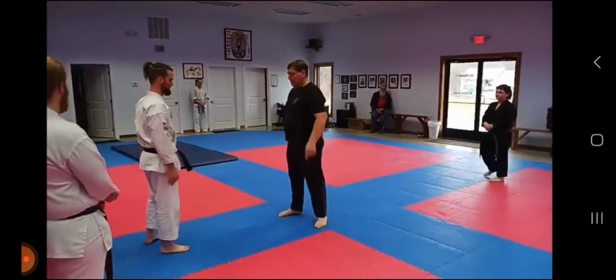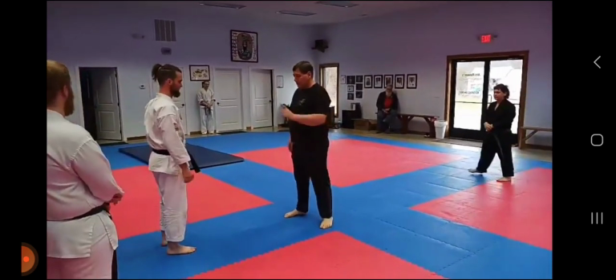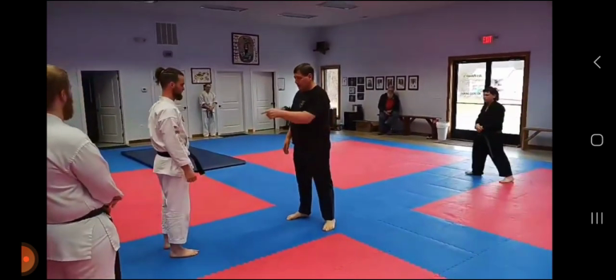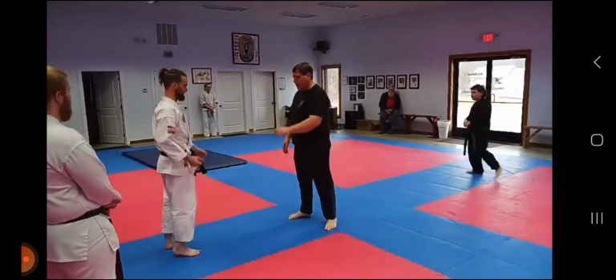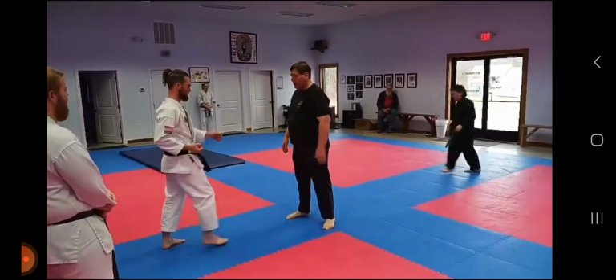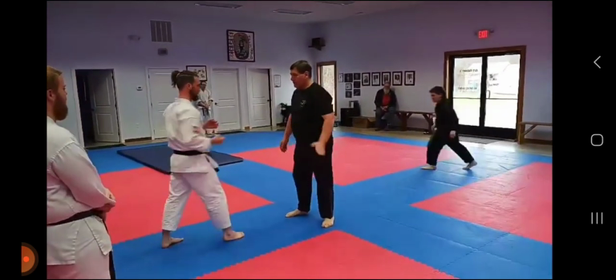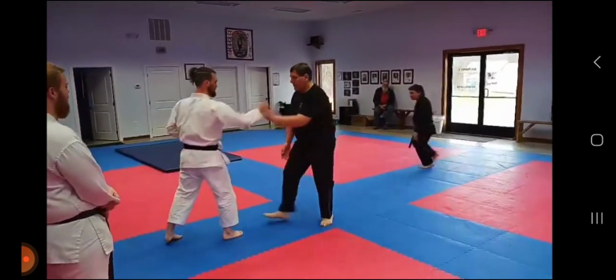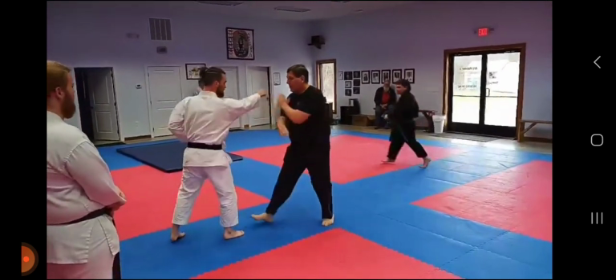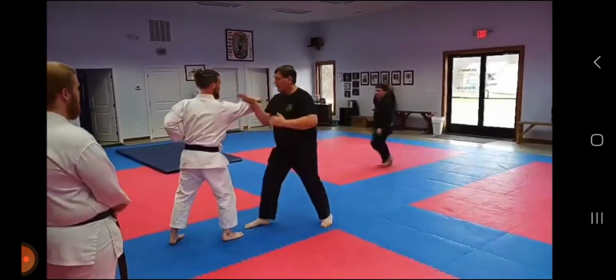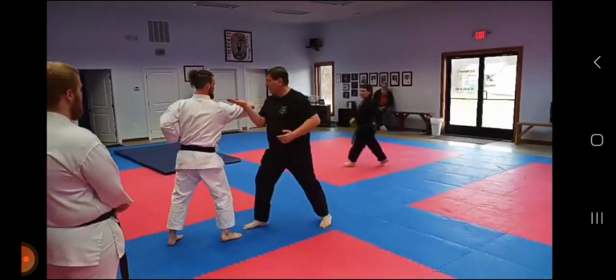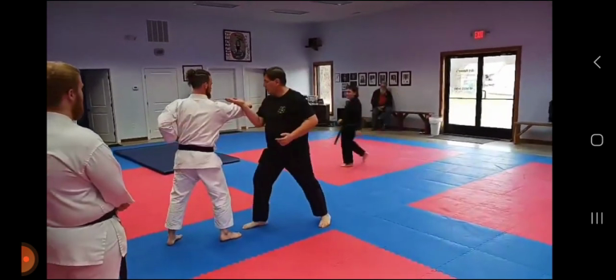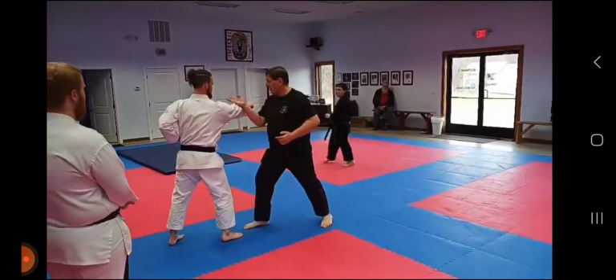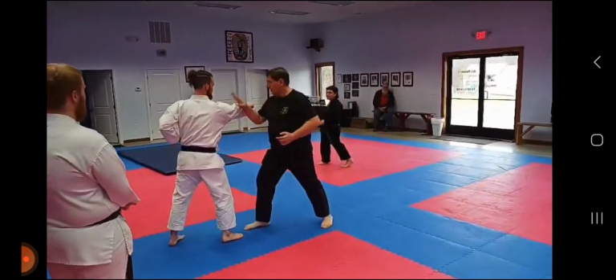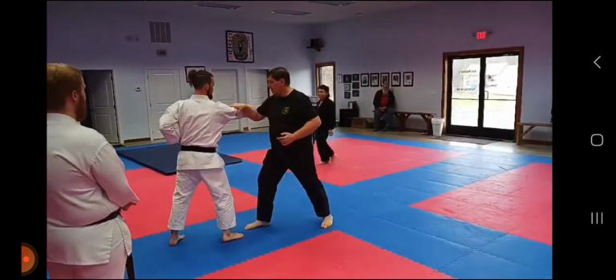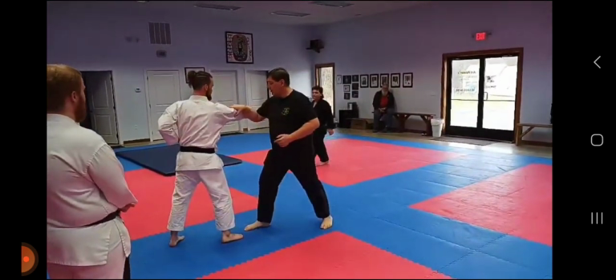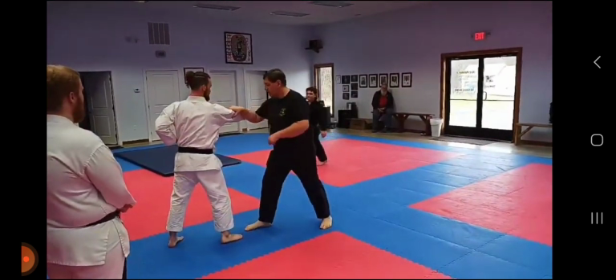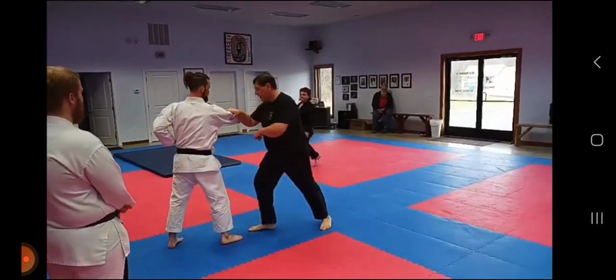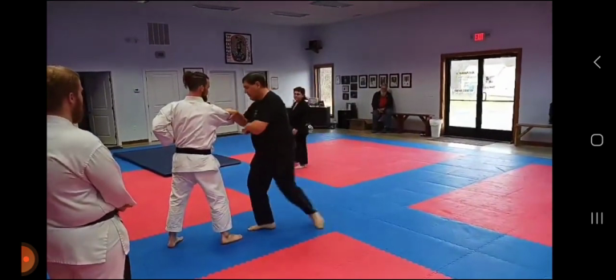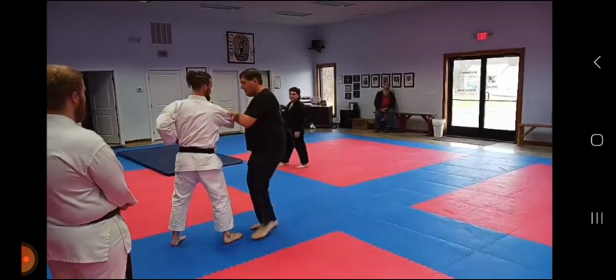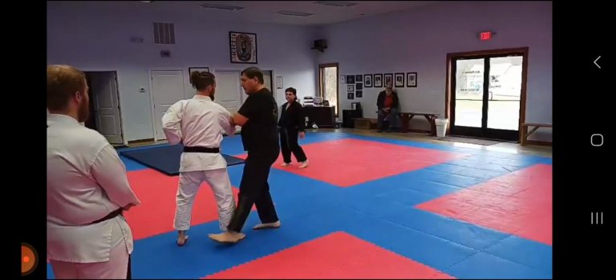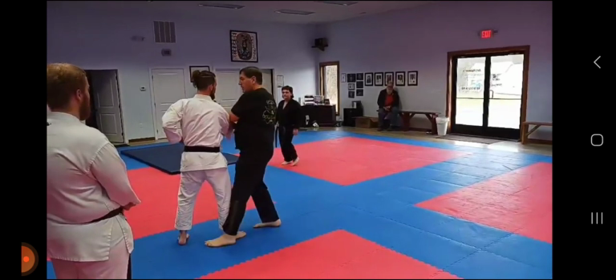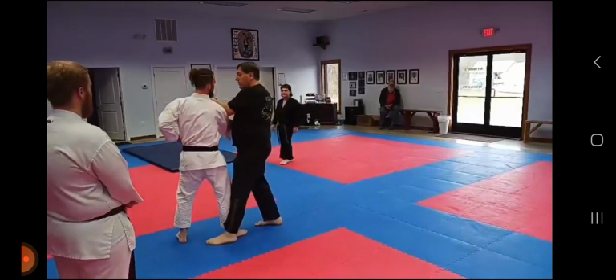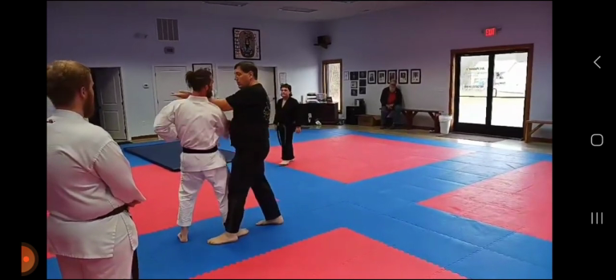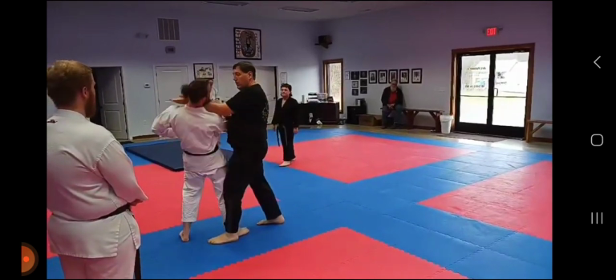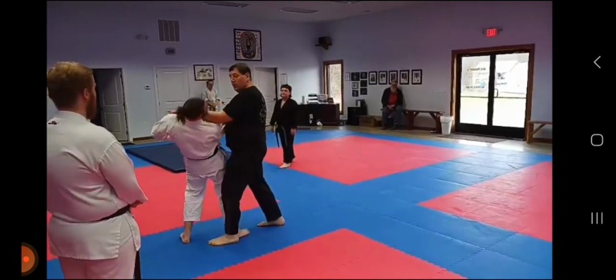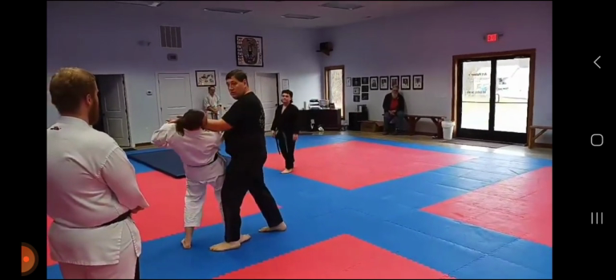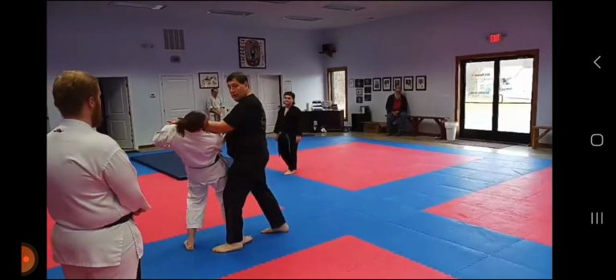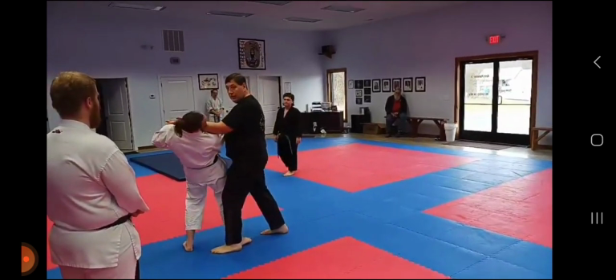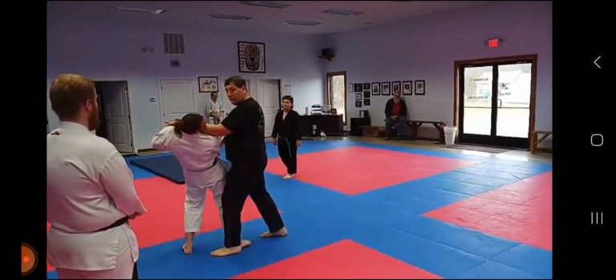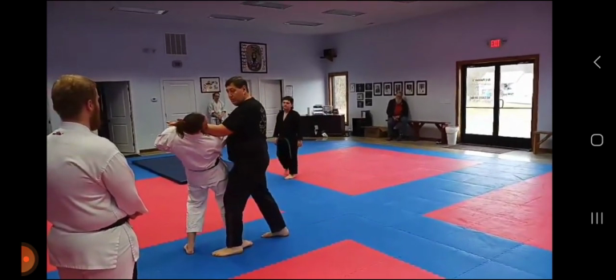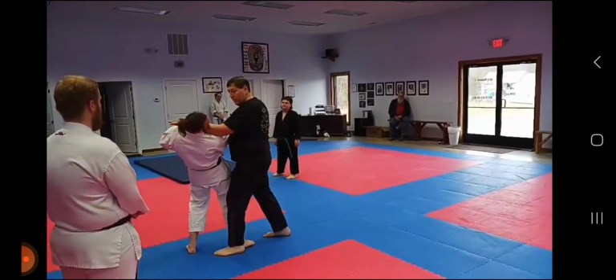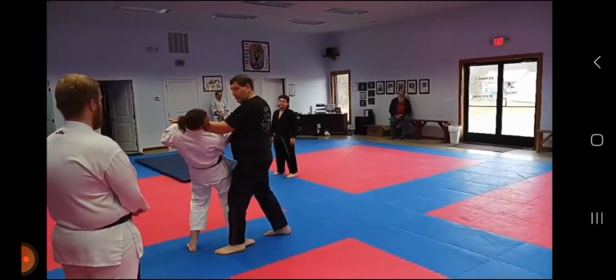So again, as much as you can see: a little block here, grab, step up, and repeat.